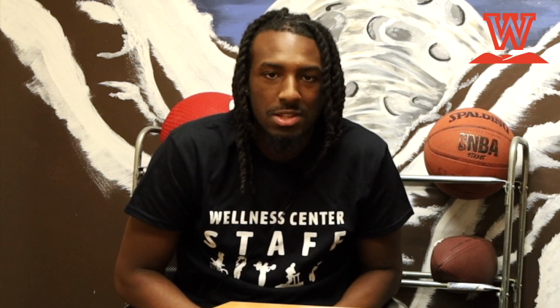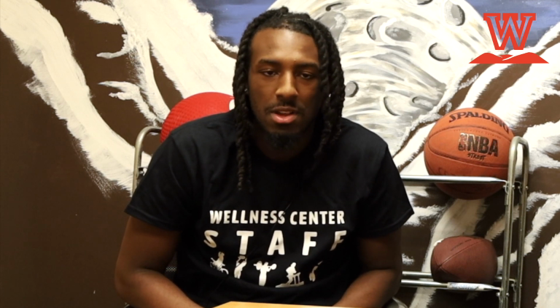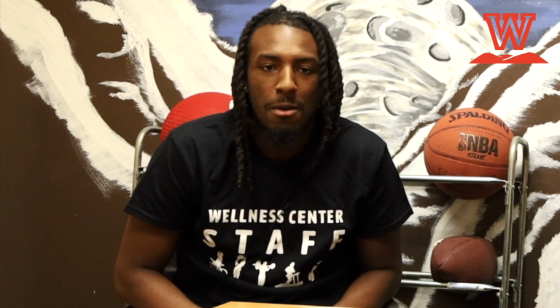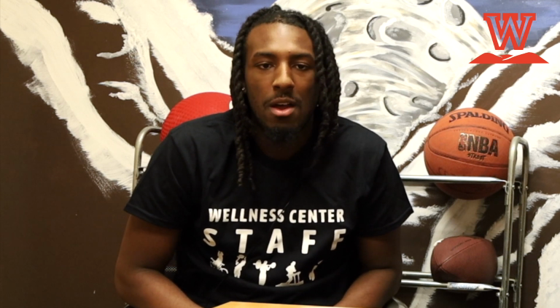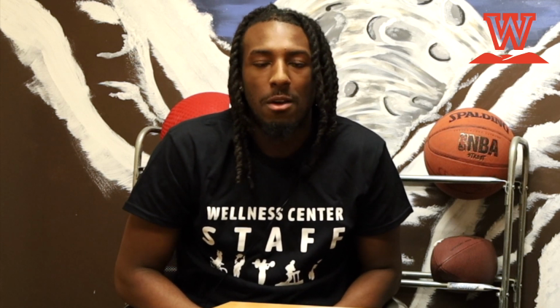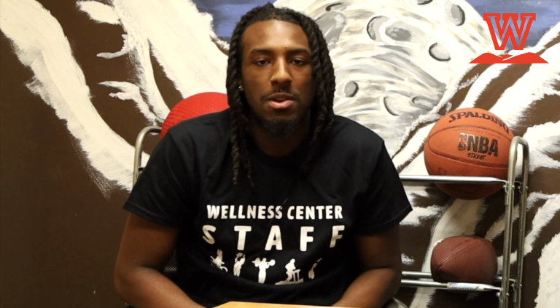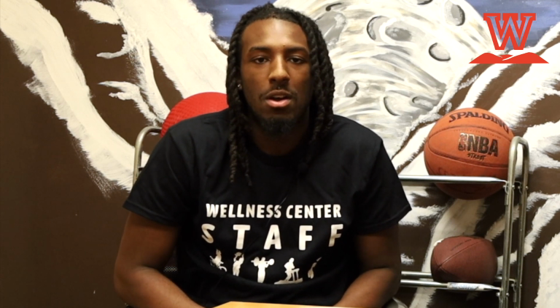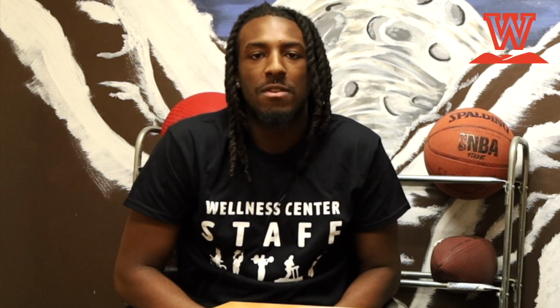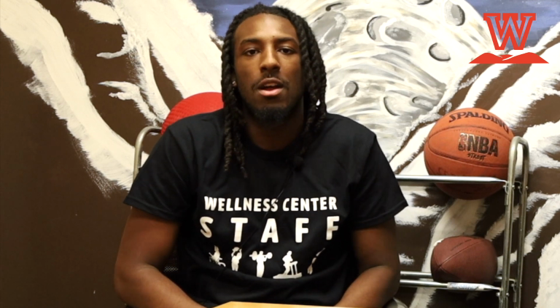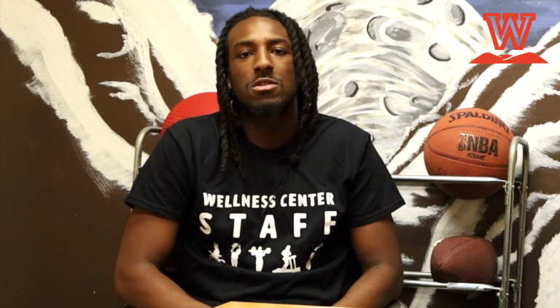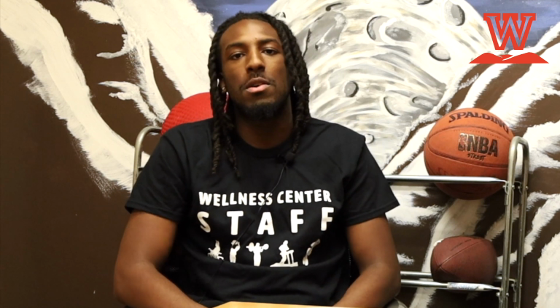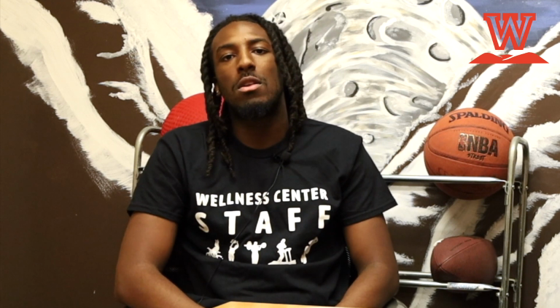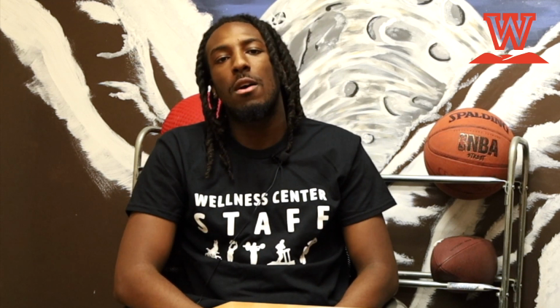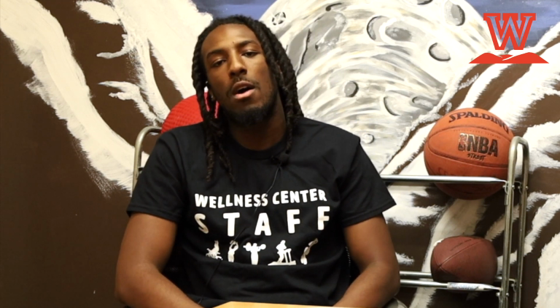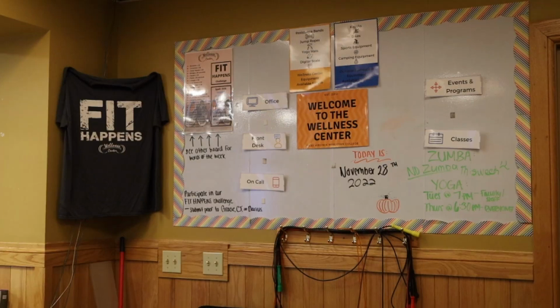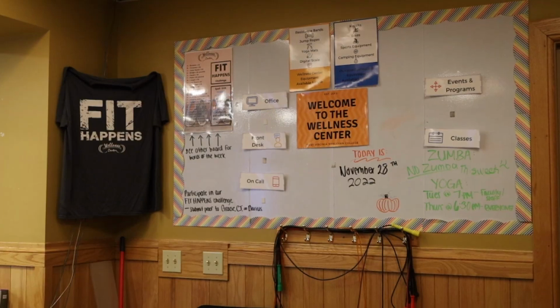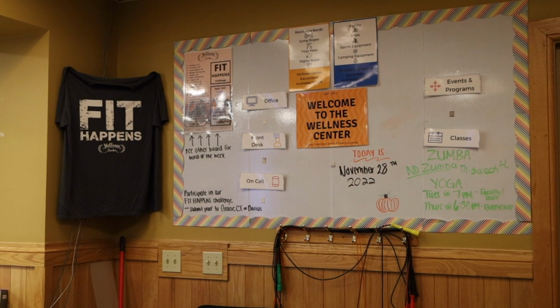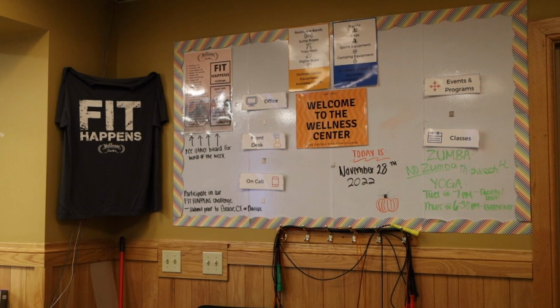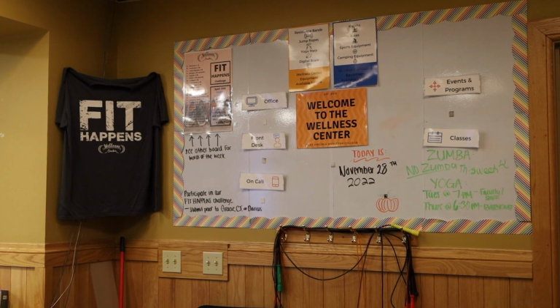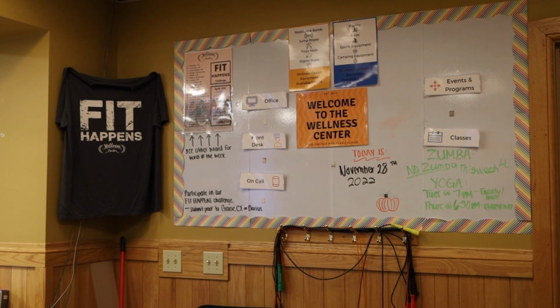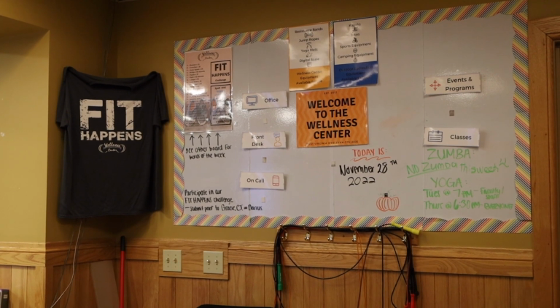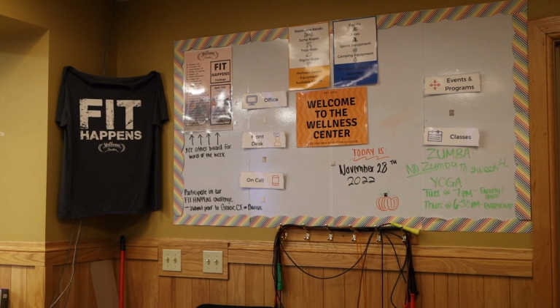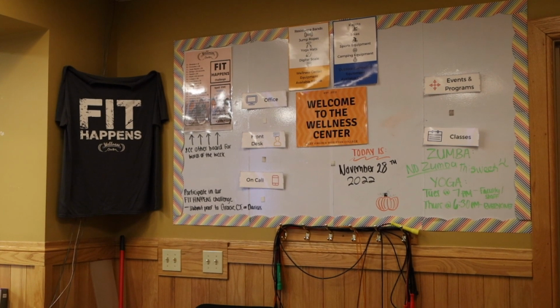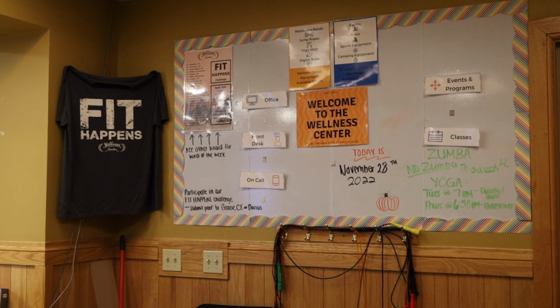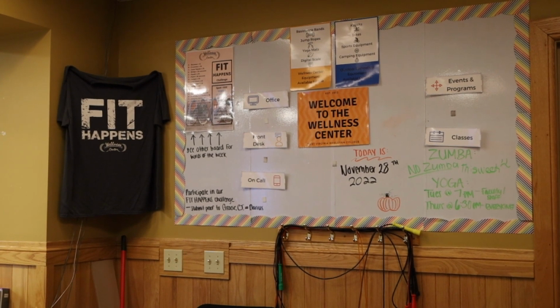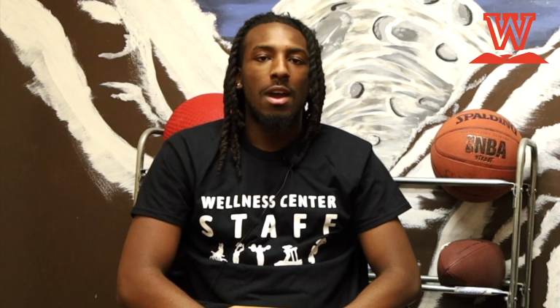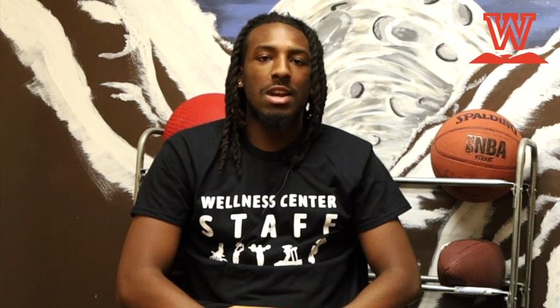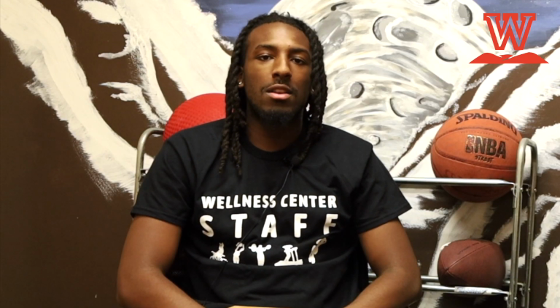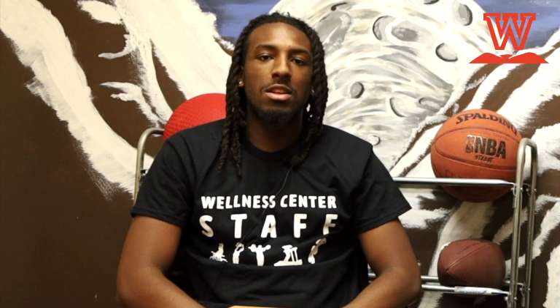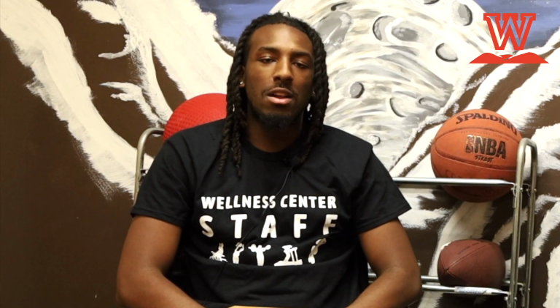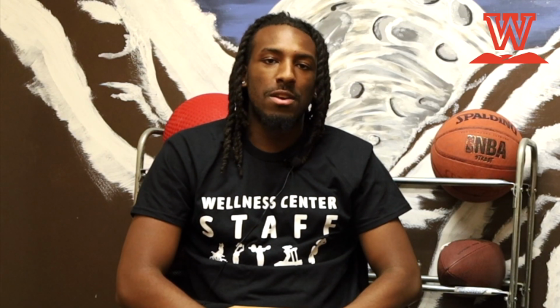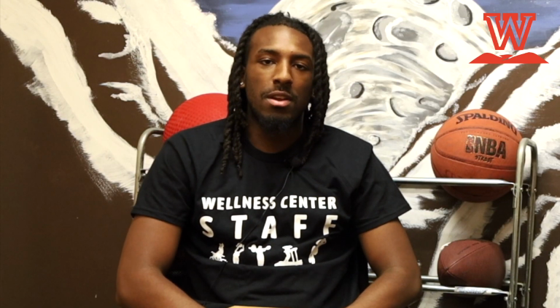Also be on the lookout for our Fit Happens Bulletin Board right here to check out our daily challenges every day.